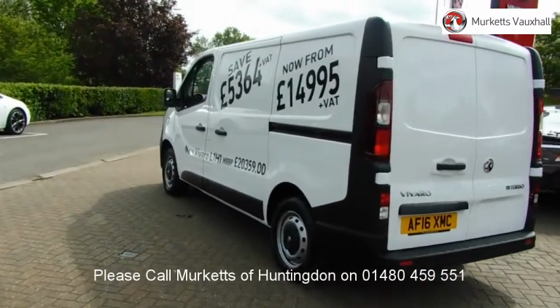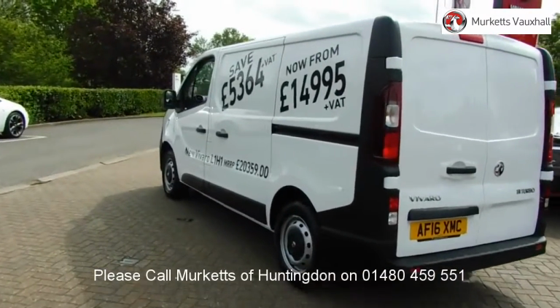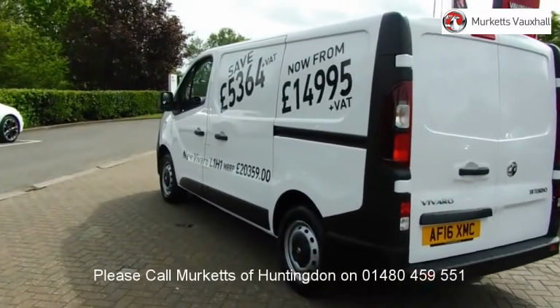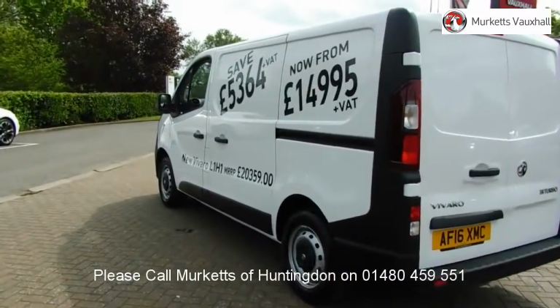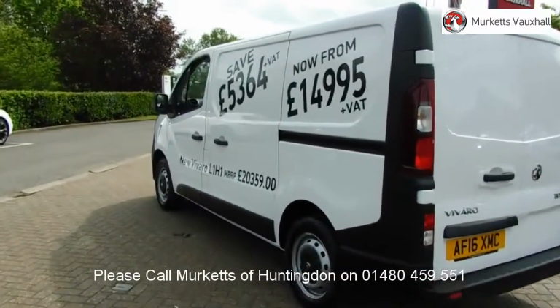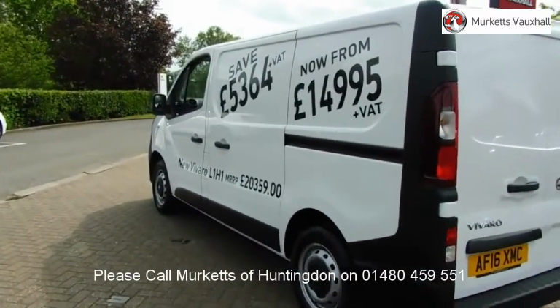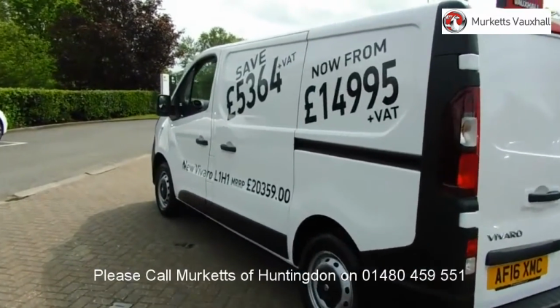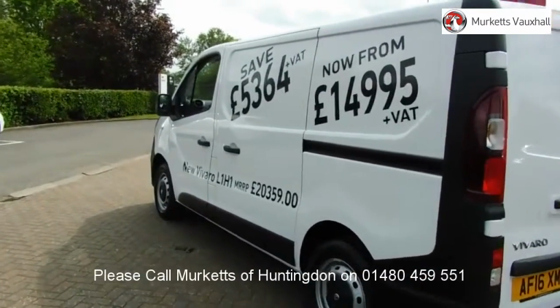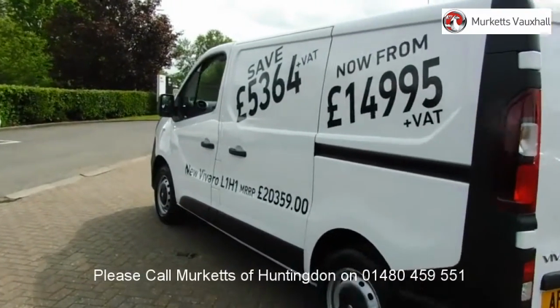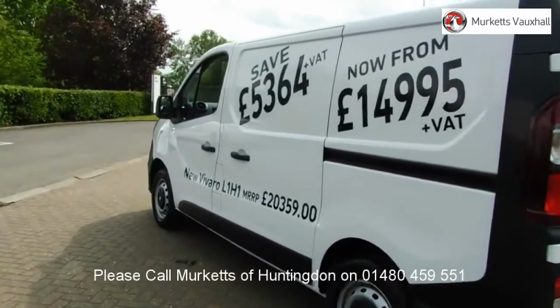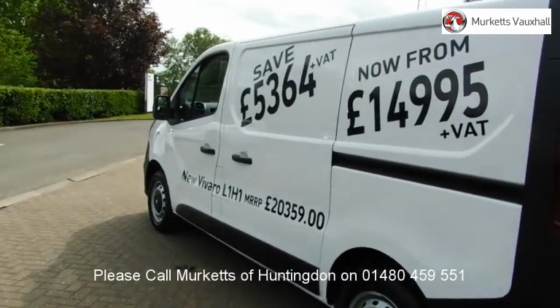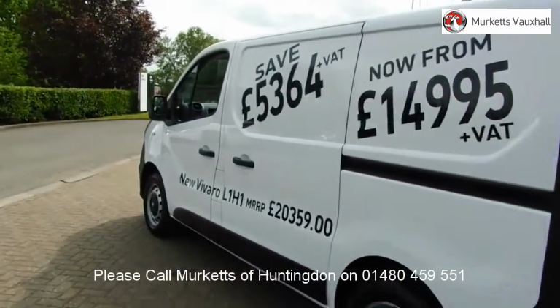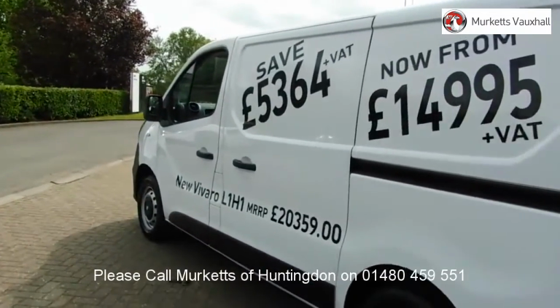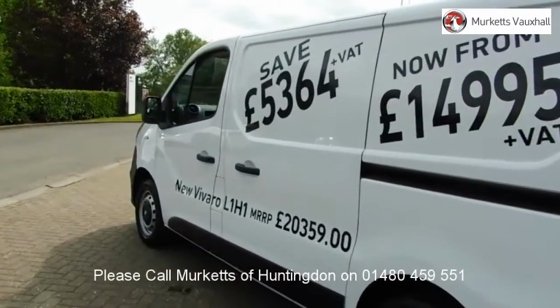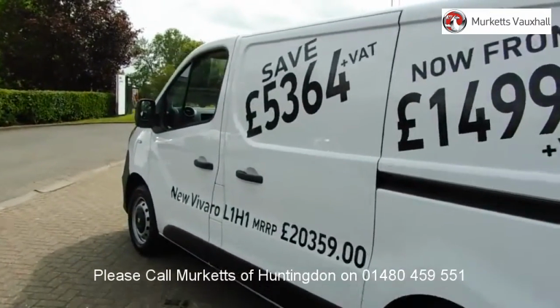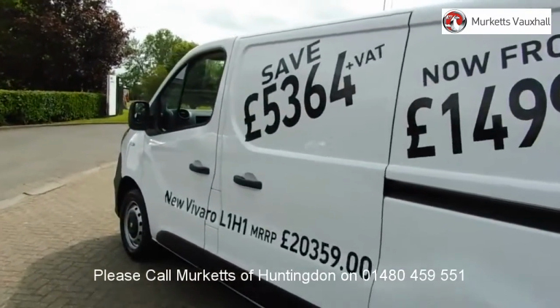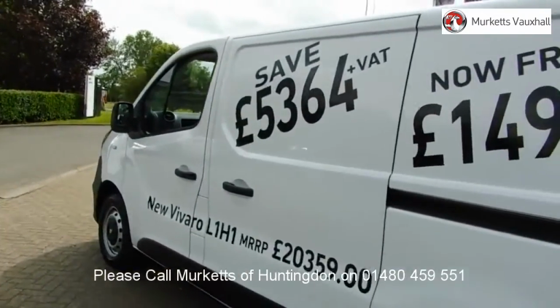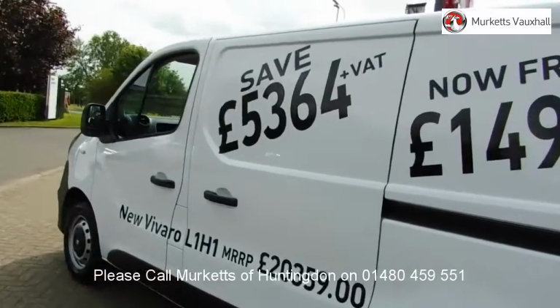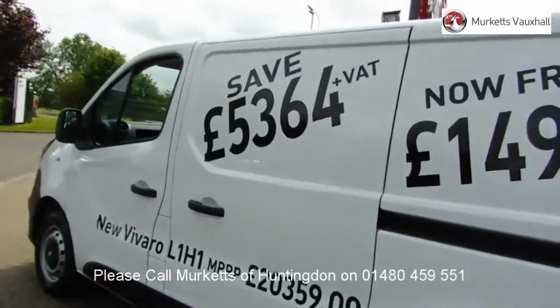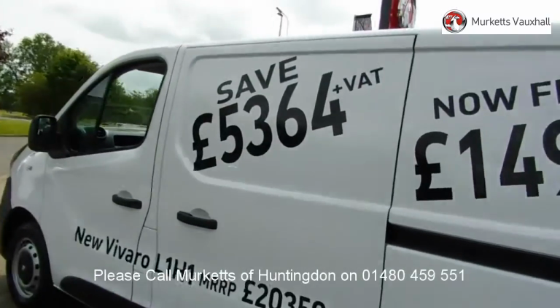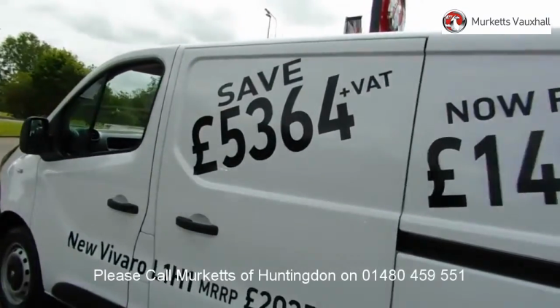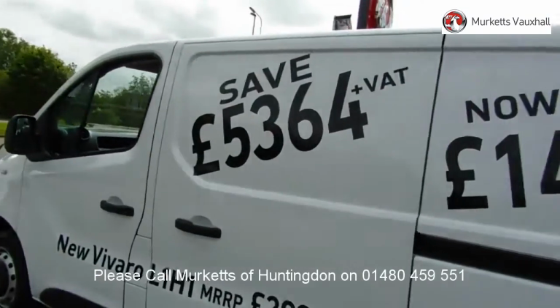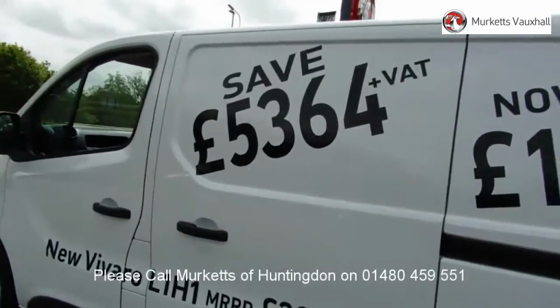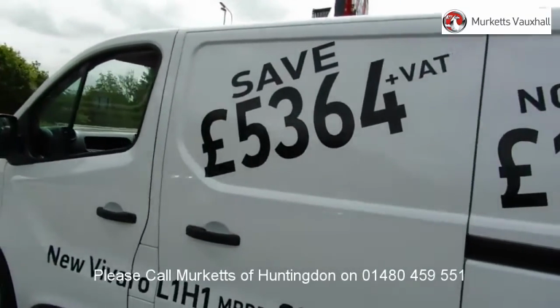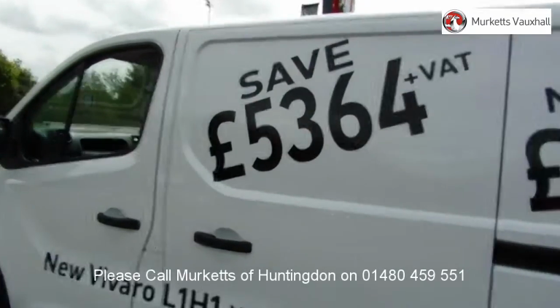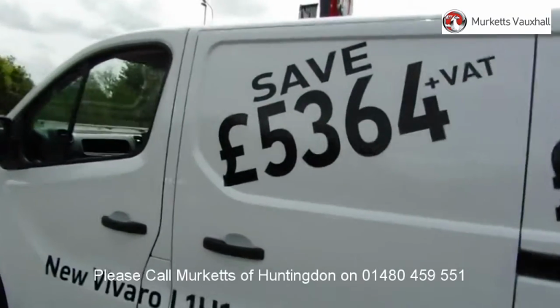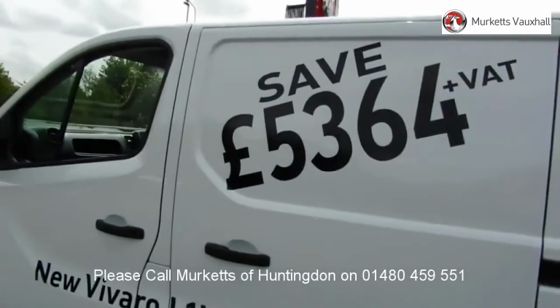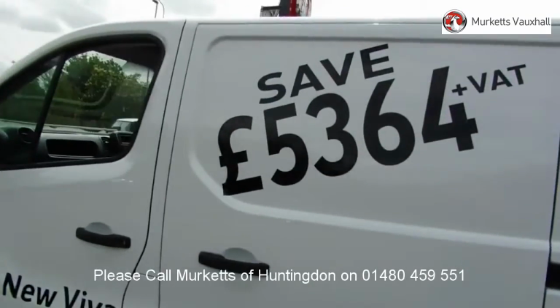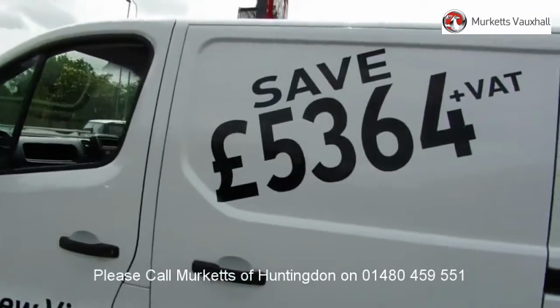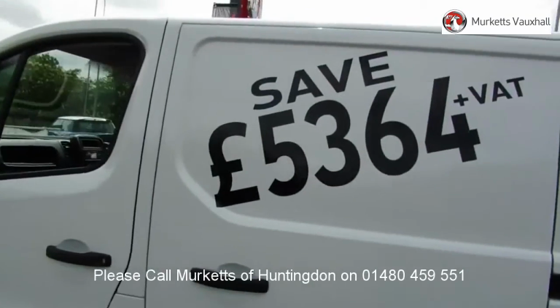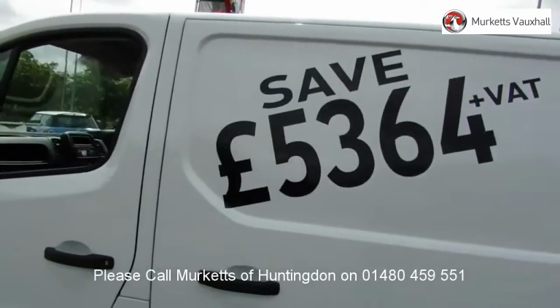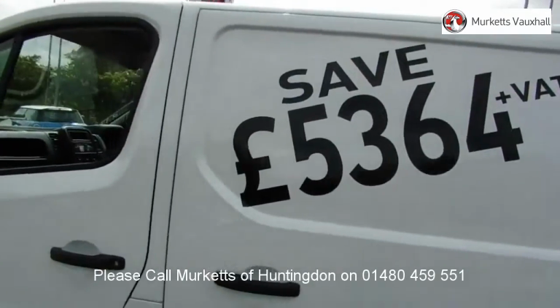All used vehicles come with an extendable fully comprehensive warranty to provide you with absolute peace of mind.